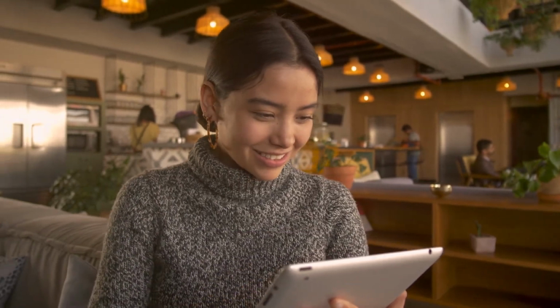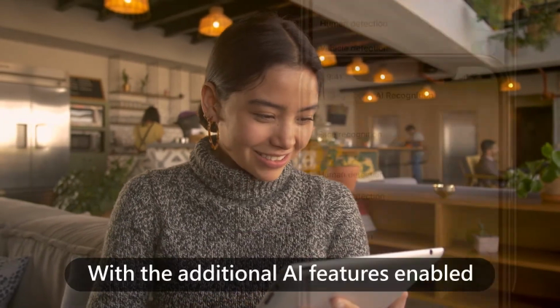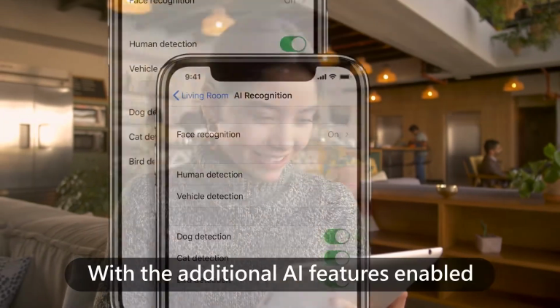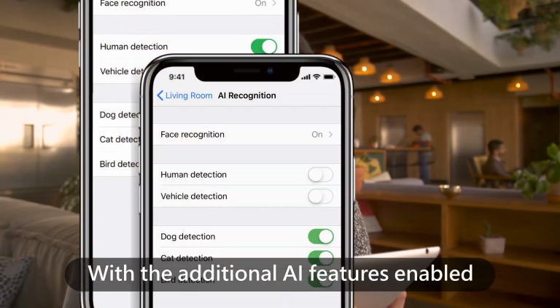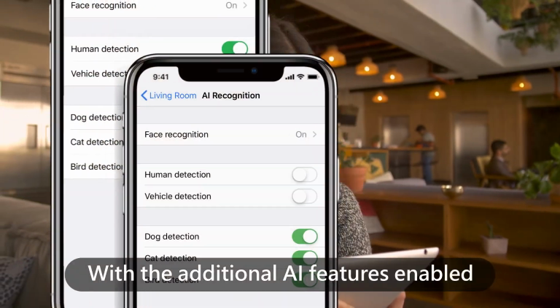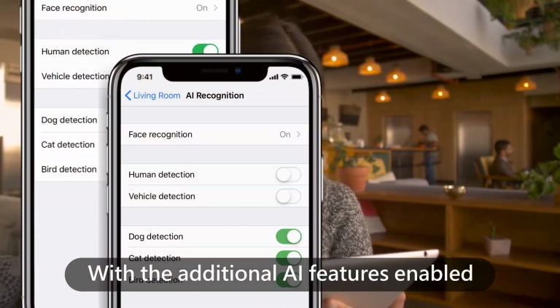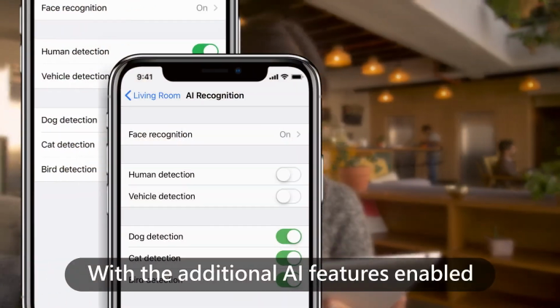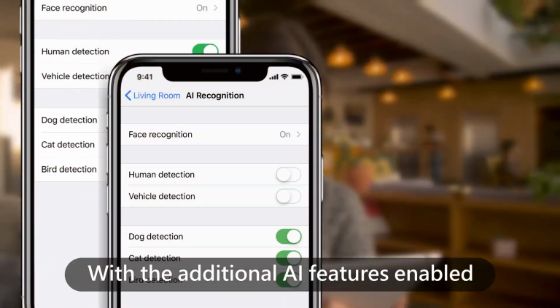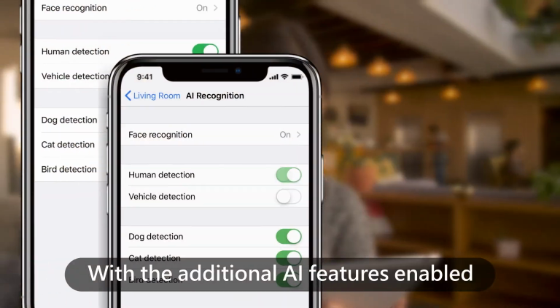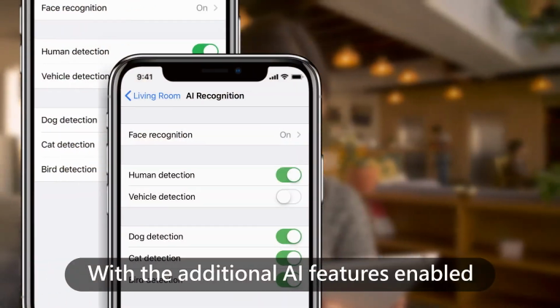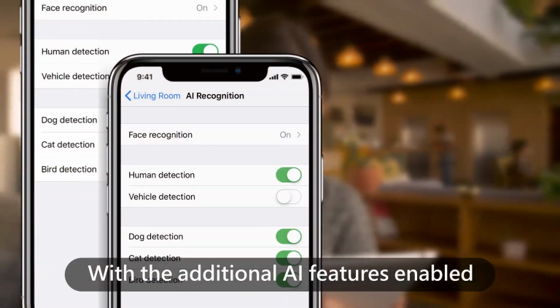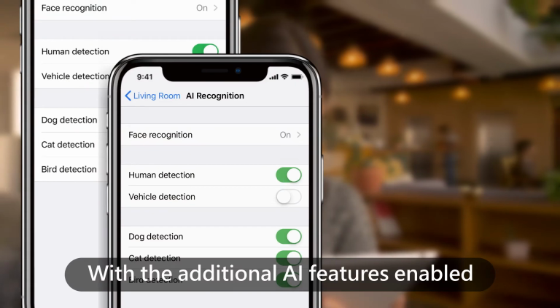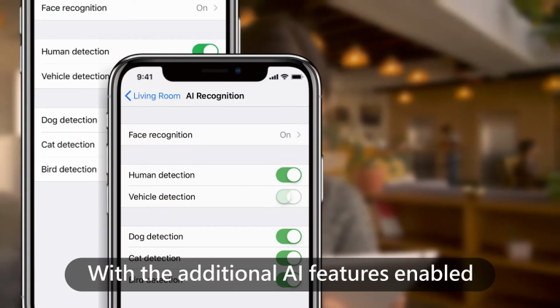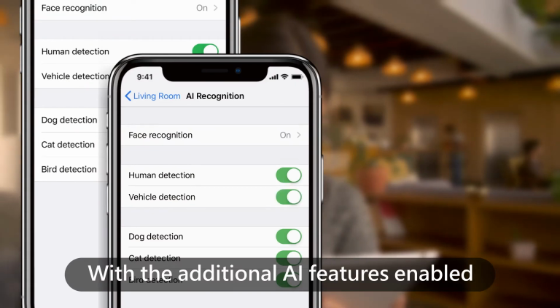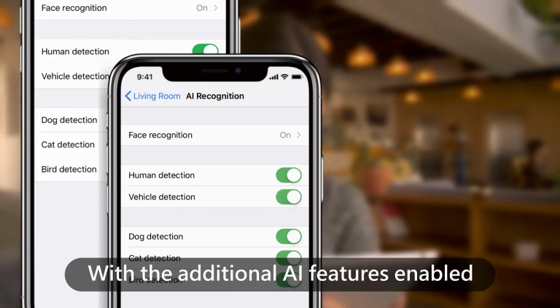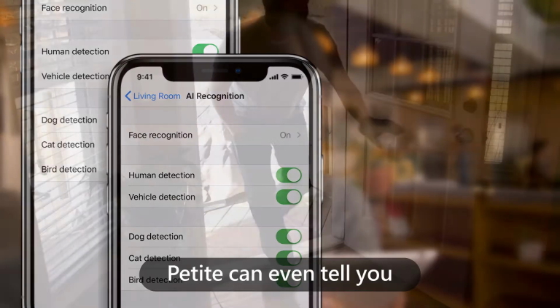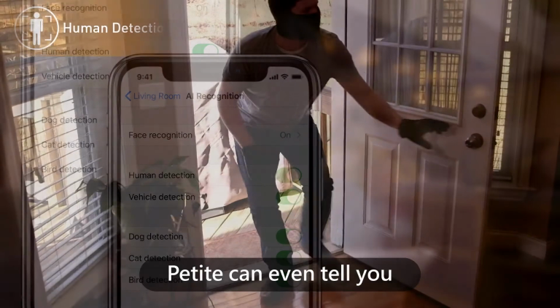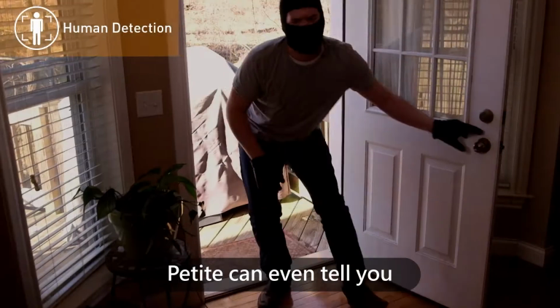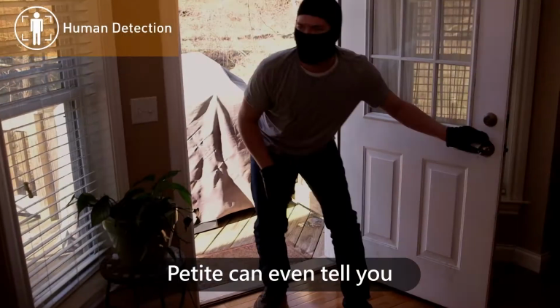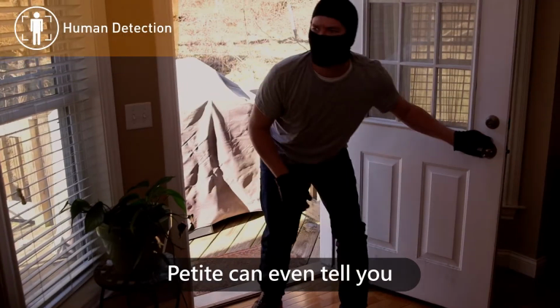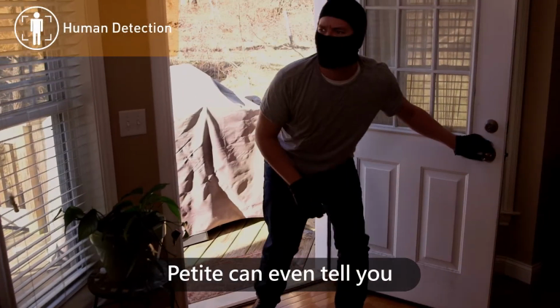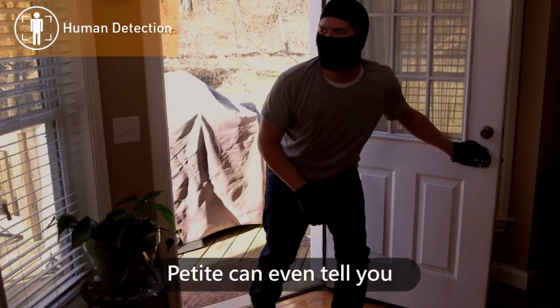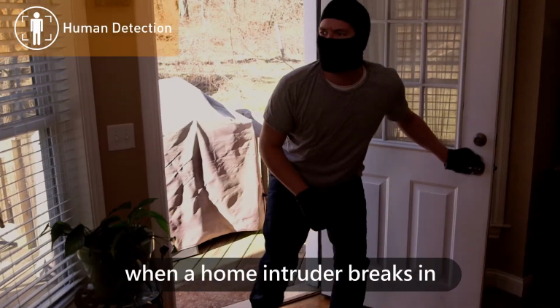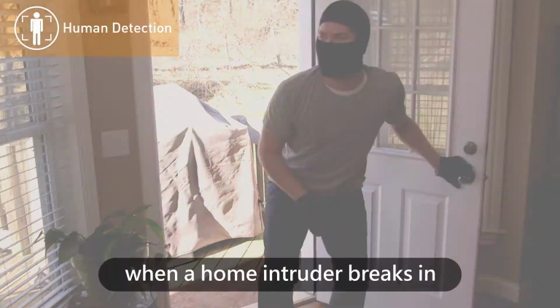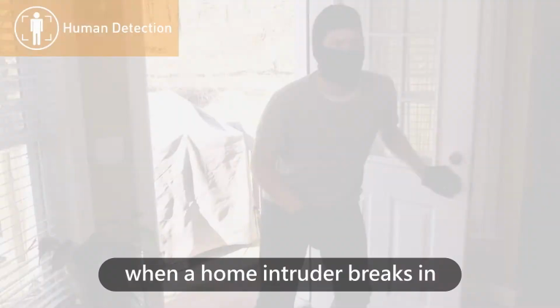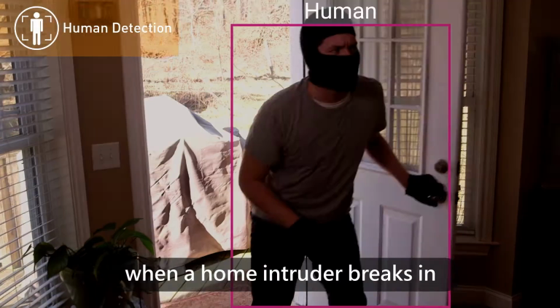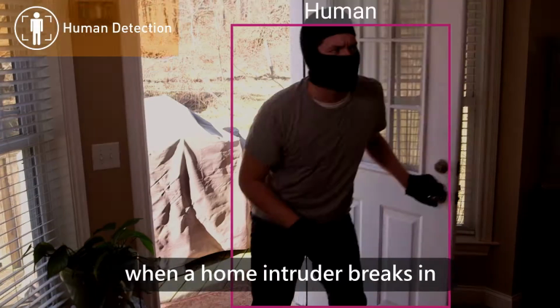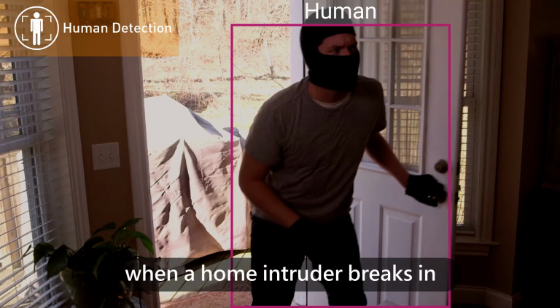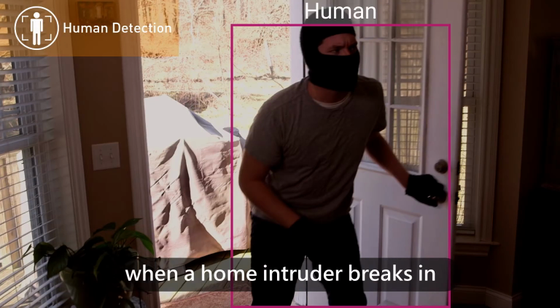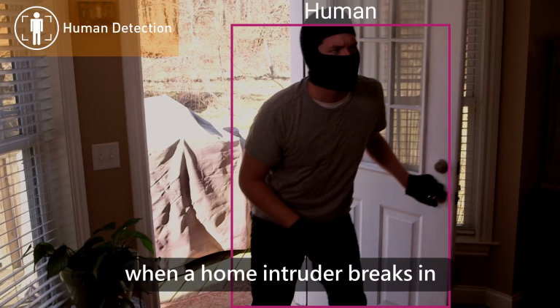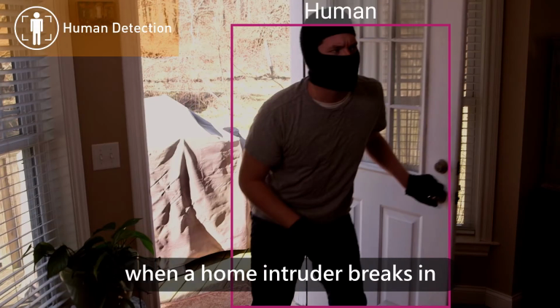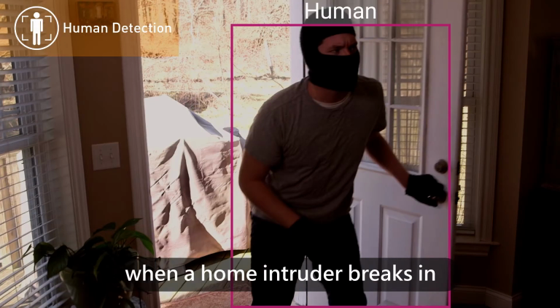With the additional AI features enabled, Petite can even tell you when a home intruder breaks in.